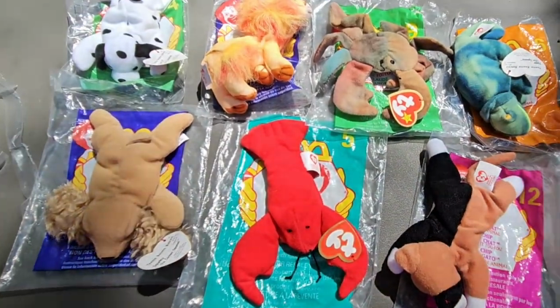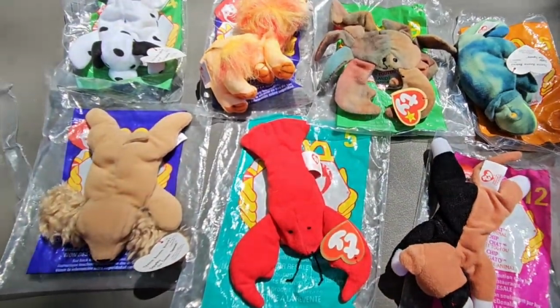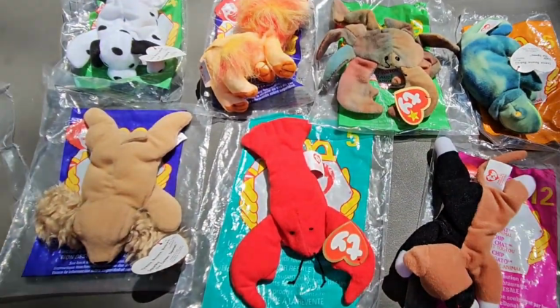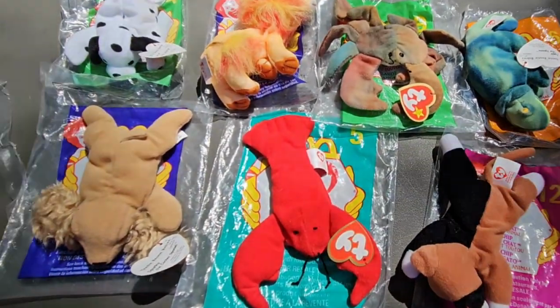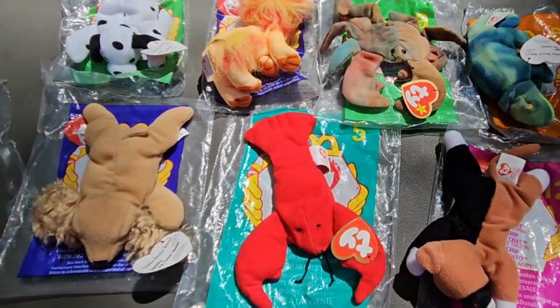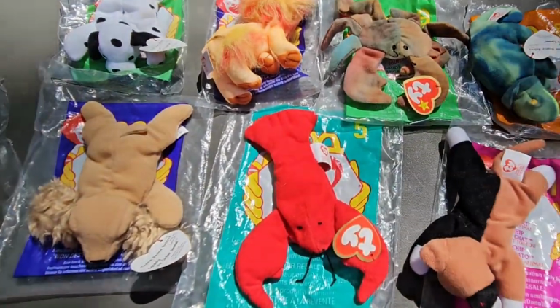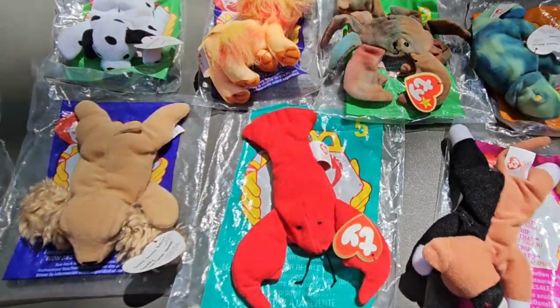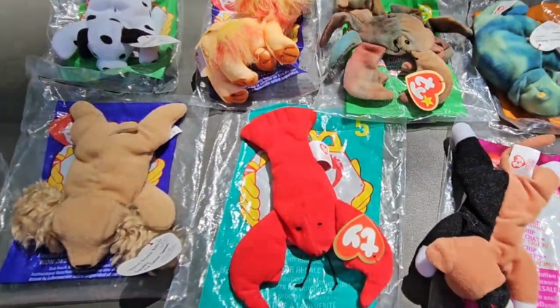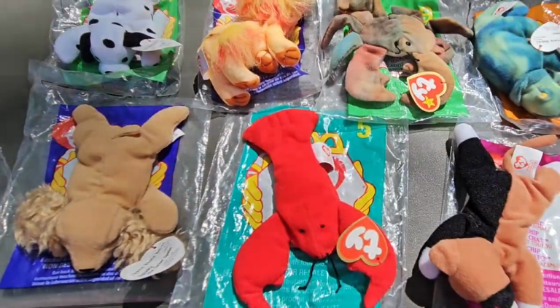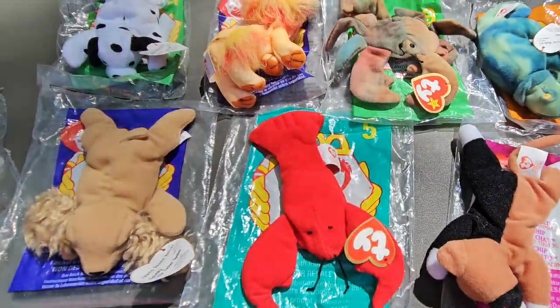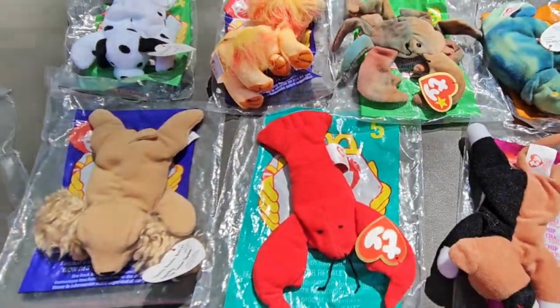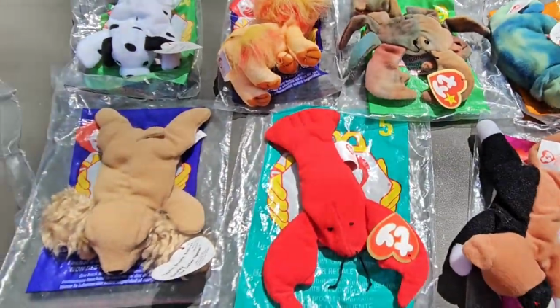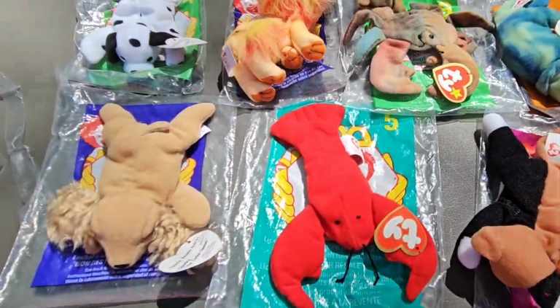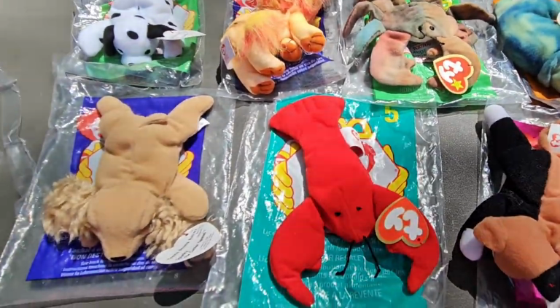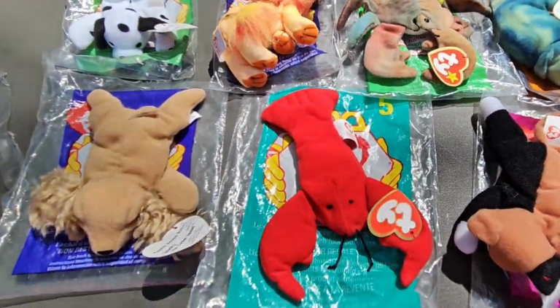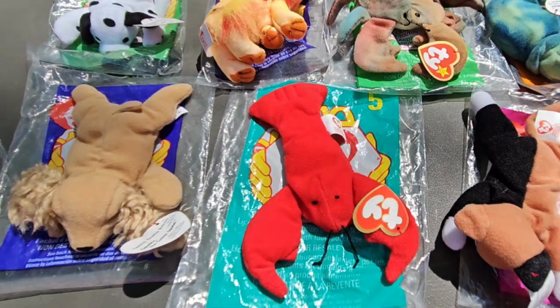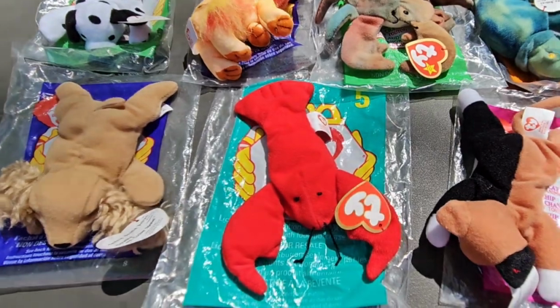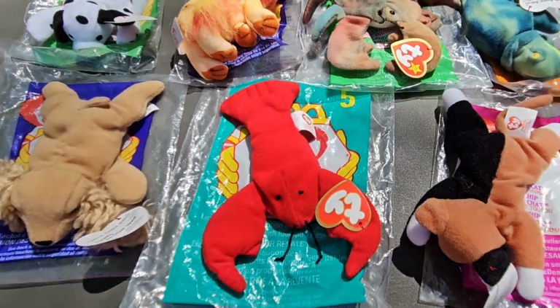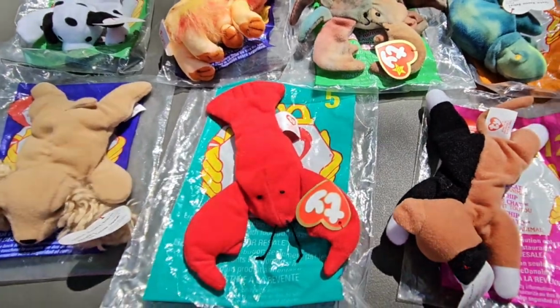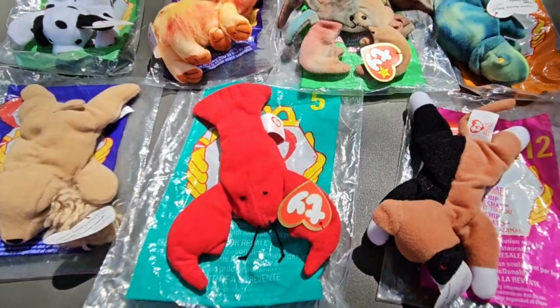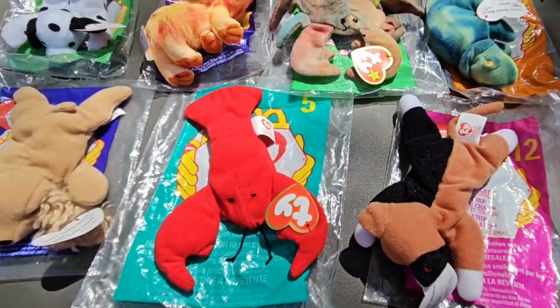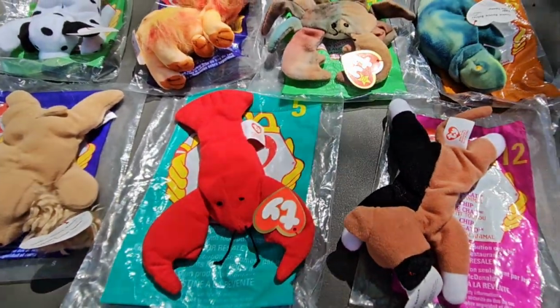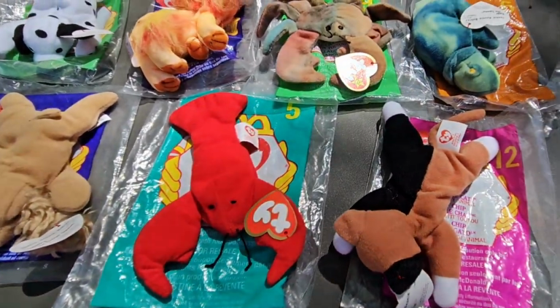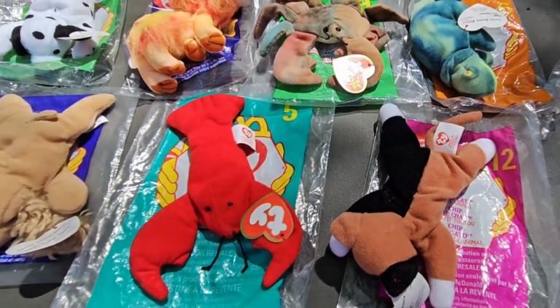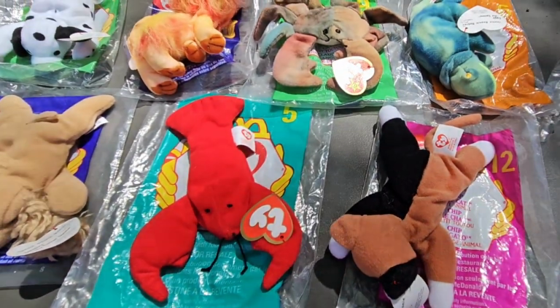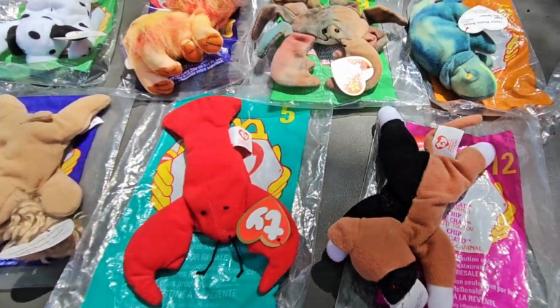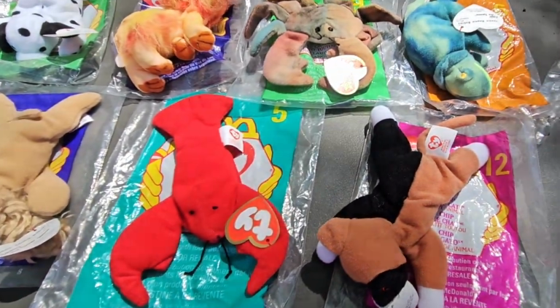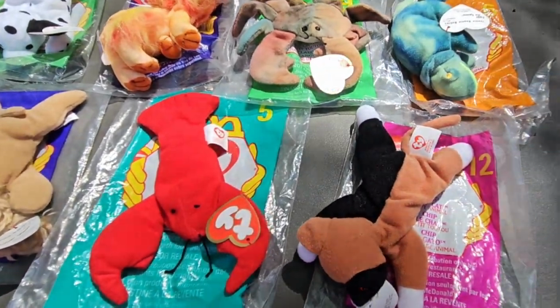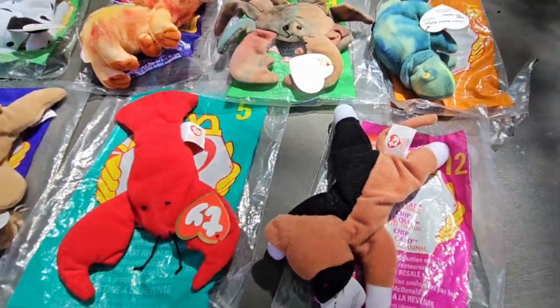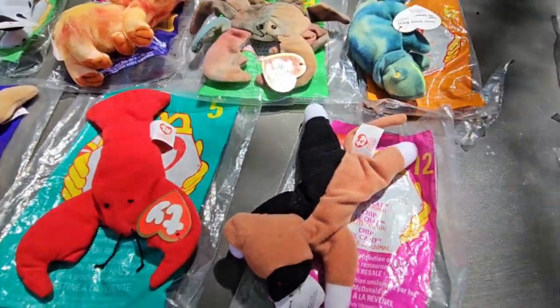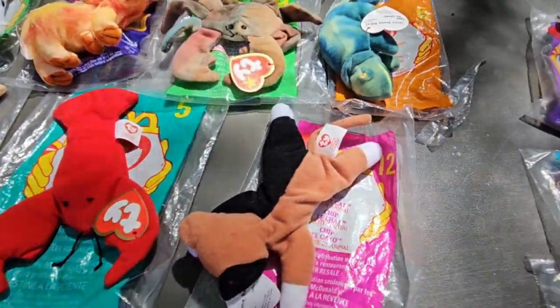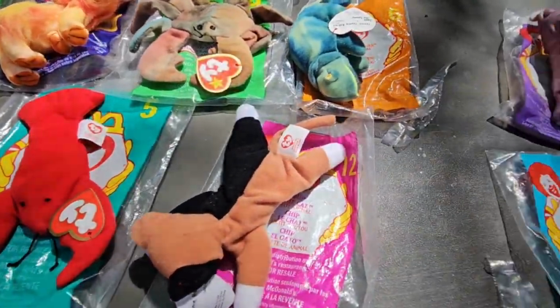So those are the Beanie Babies that we got today, and don't forget to subscribe to the channel.